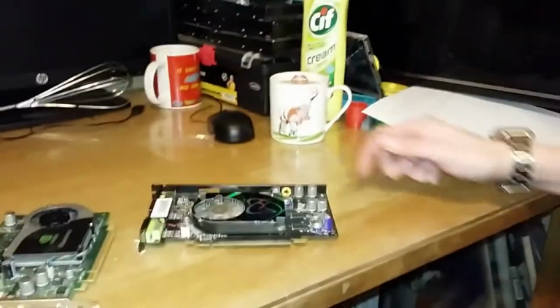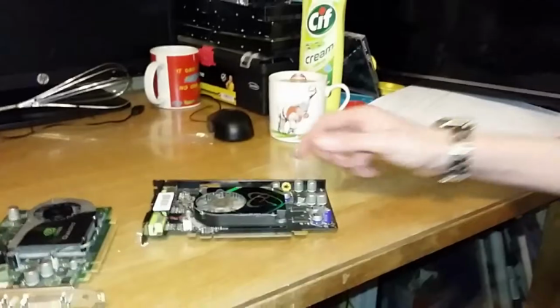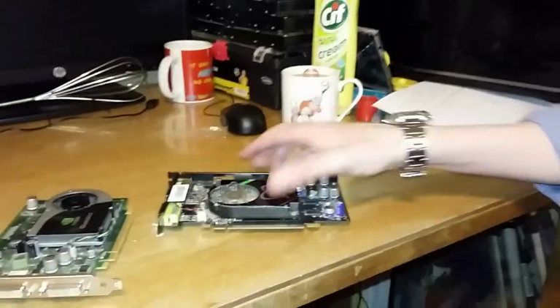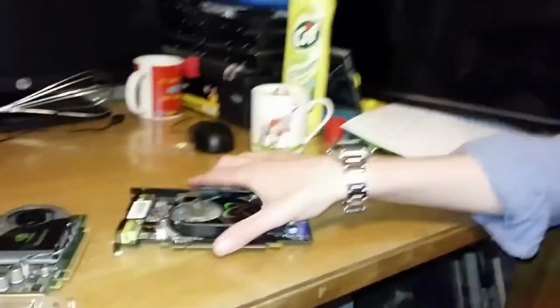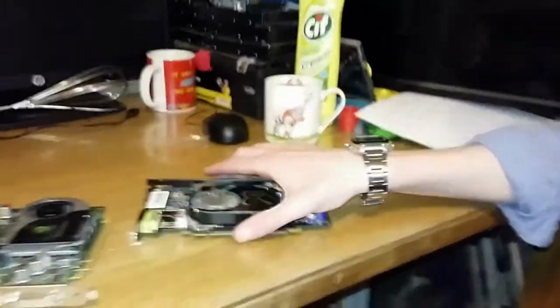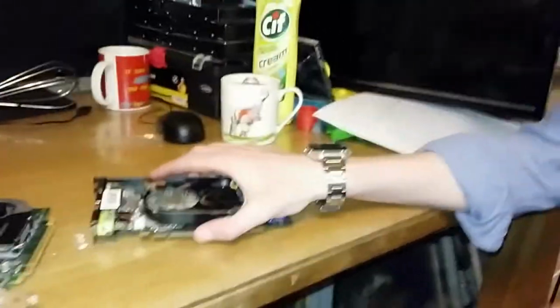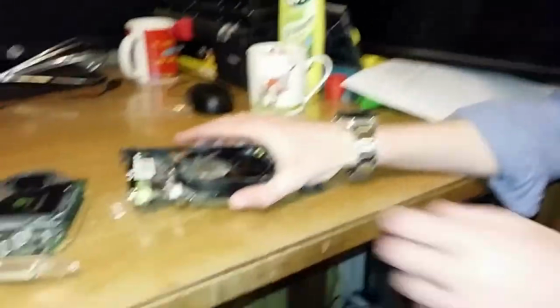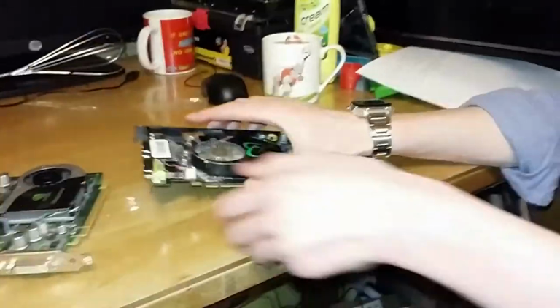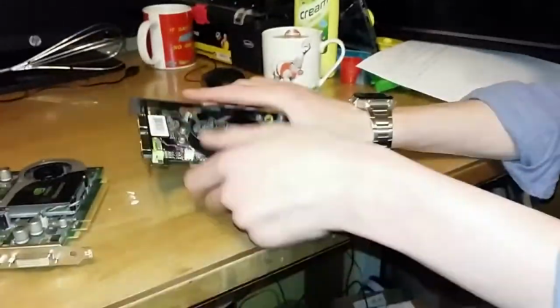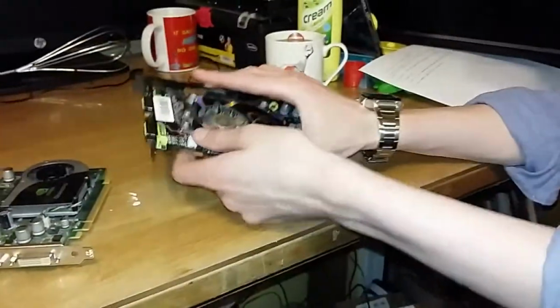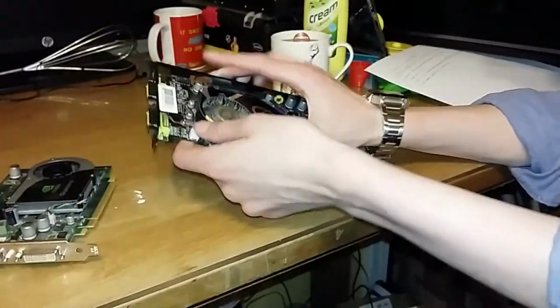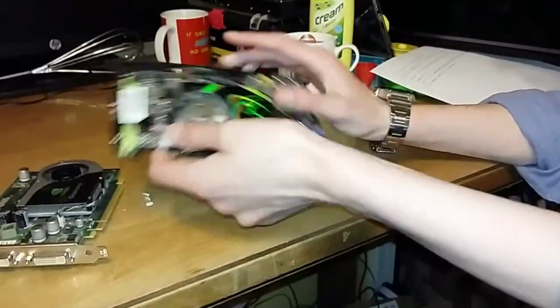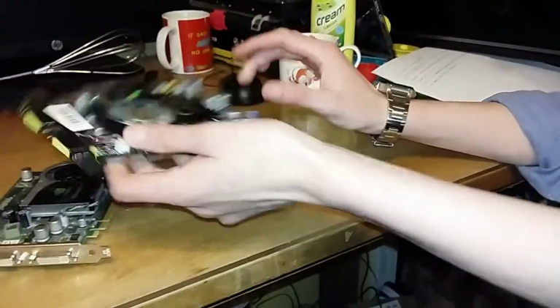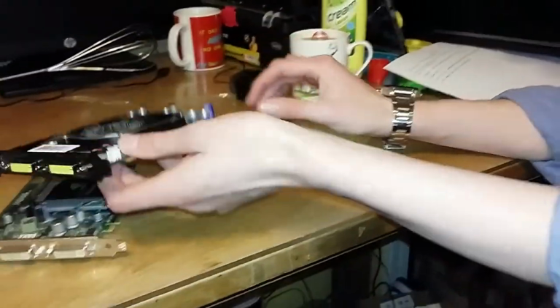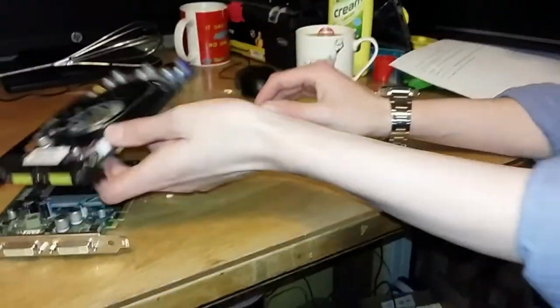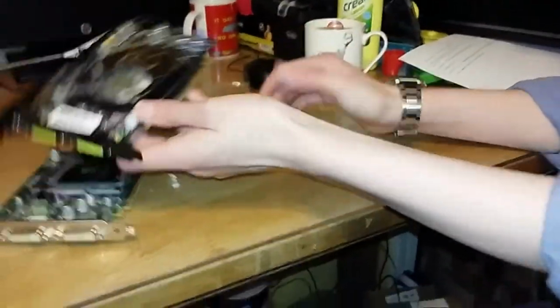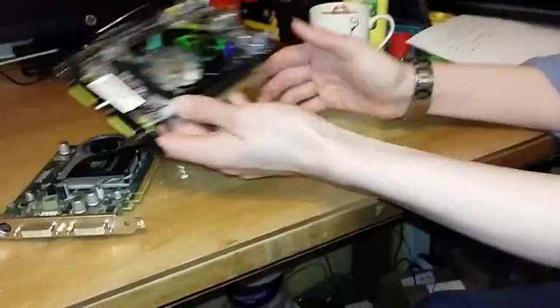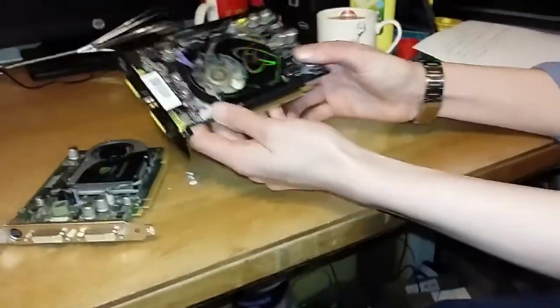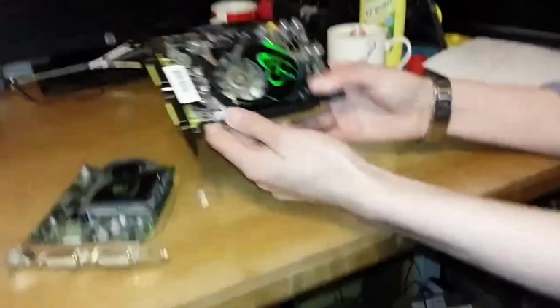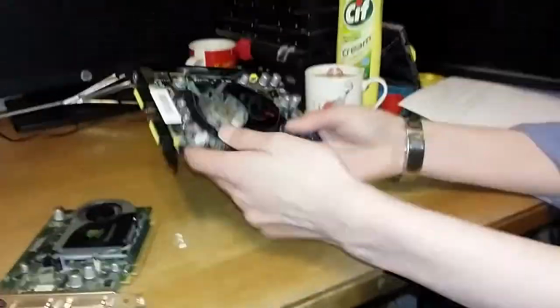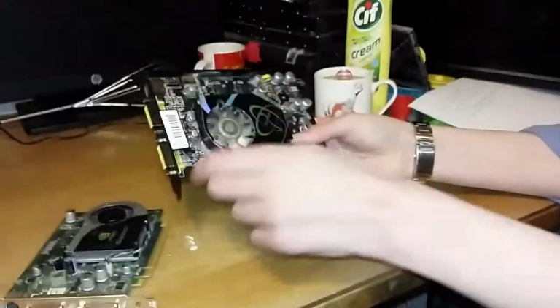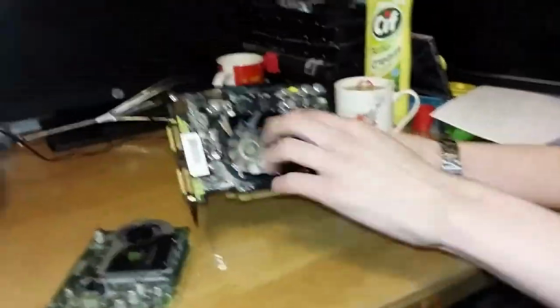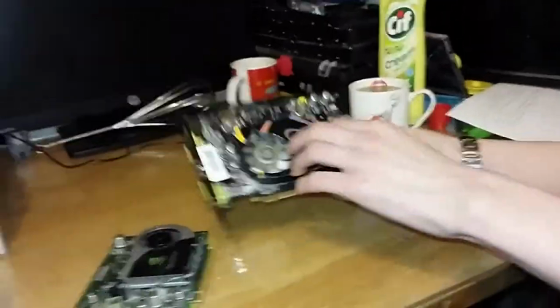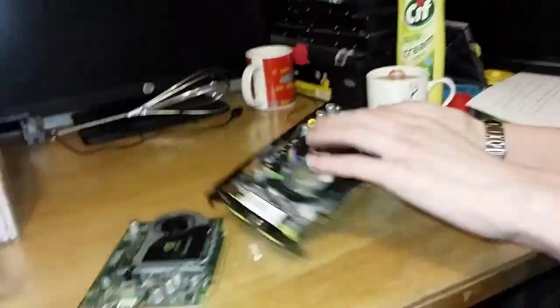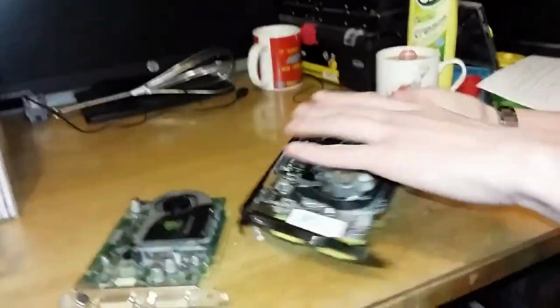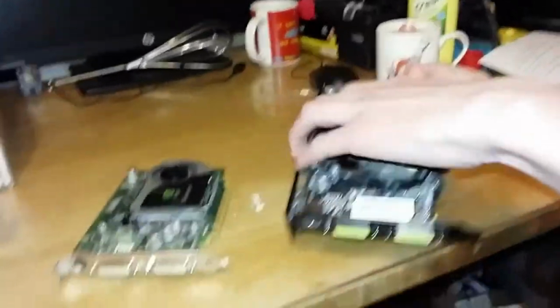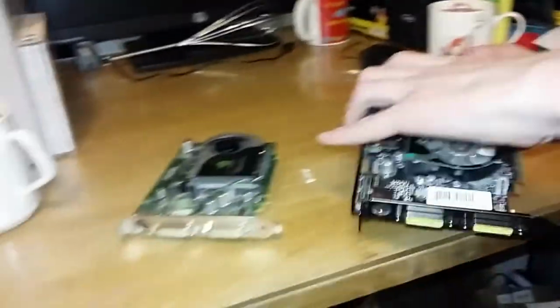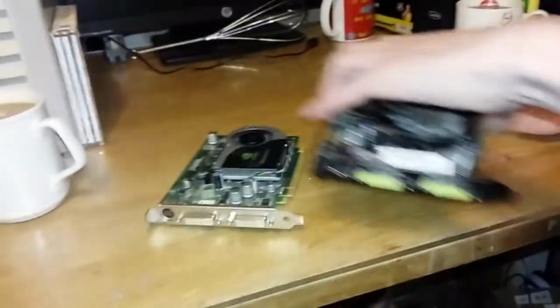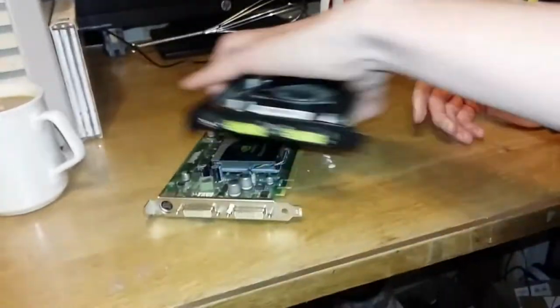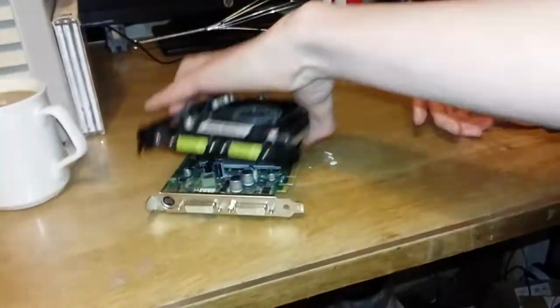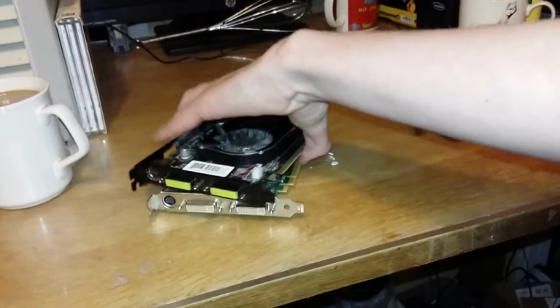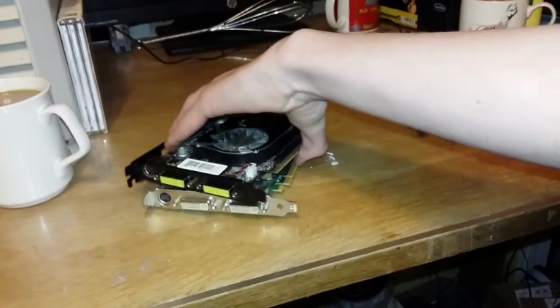Right, let's get on with it guys. Anyway, that's pretty much it with that graphics card. Let's move on a bit.